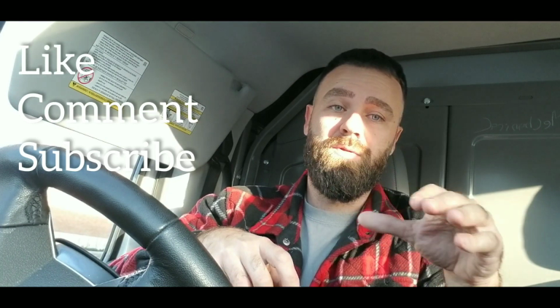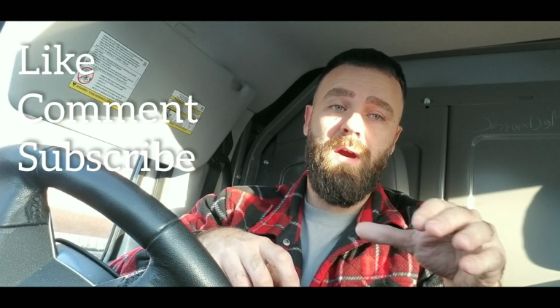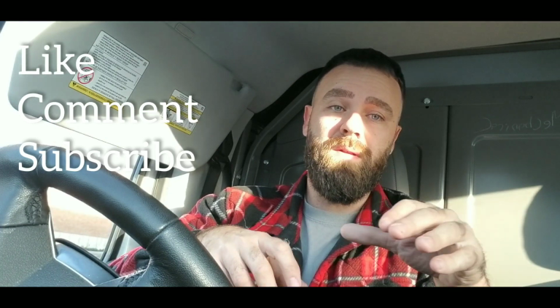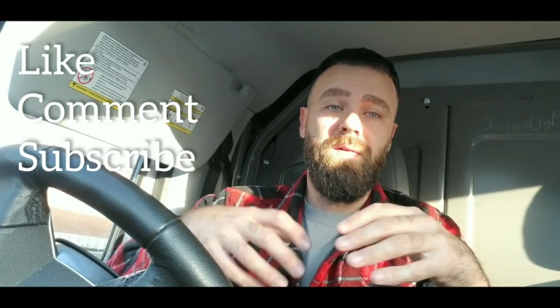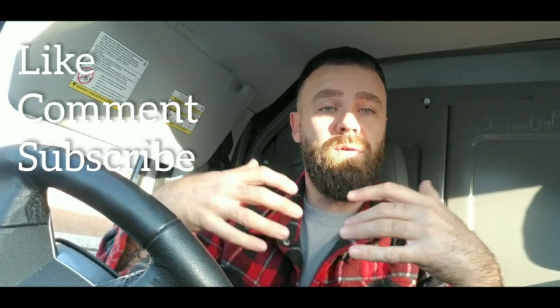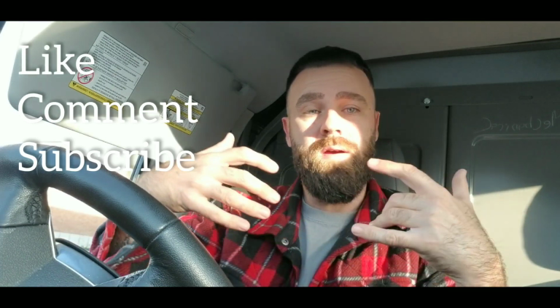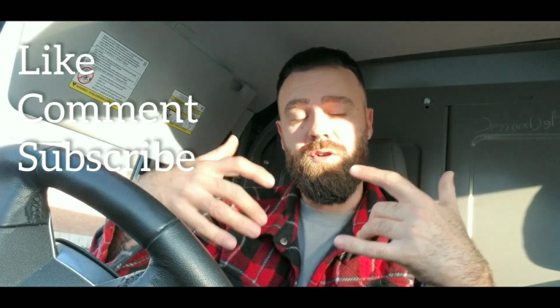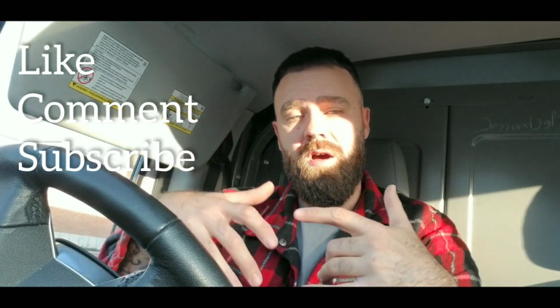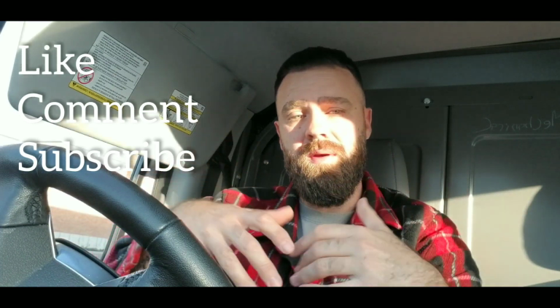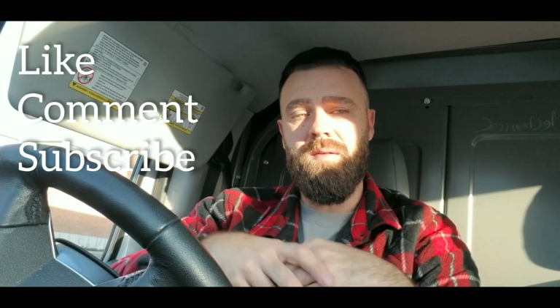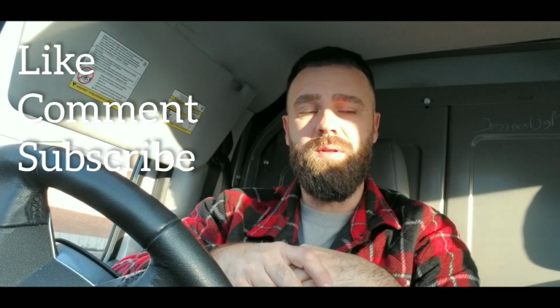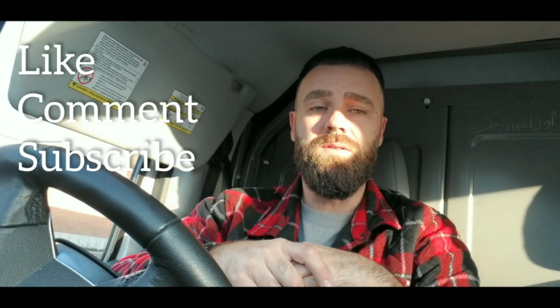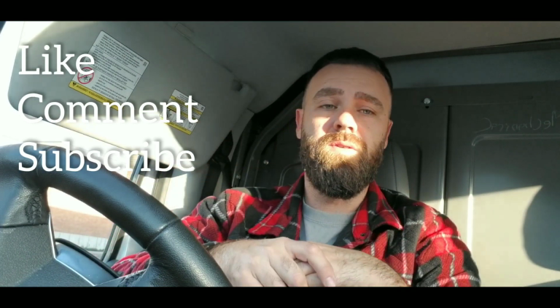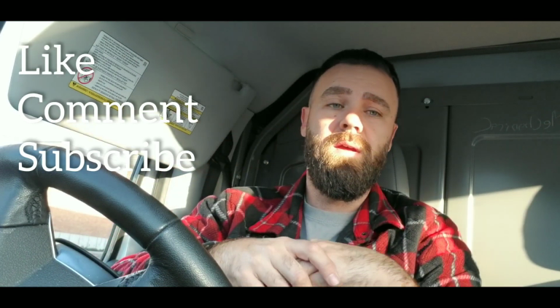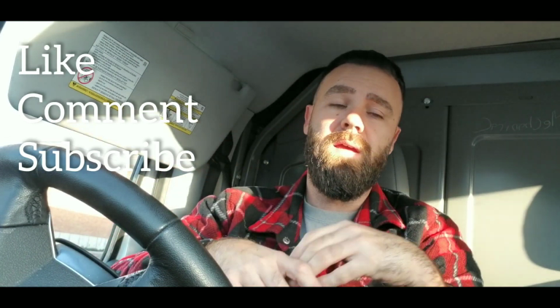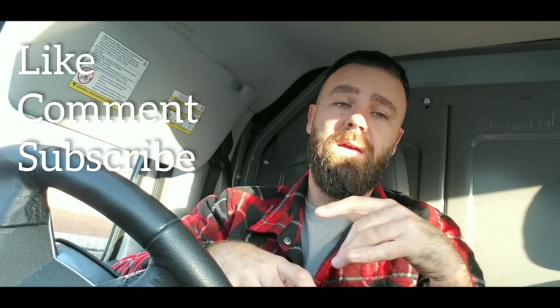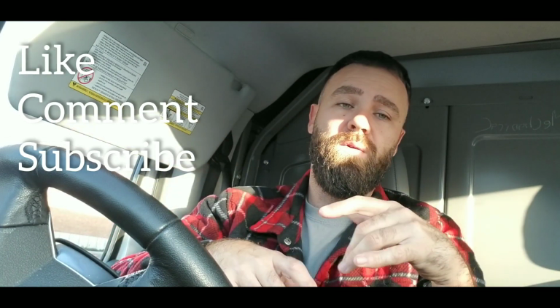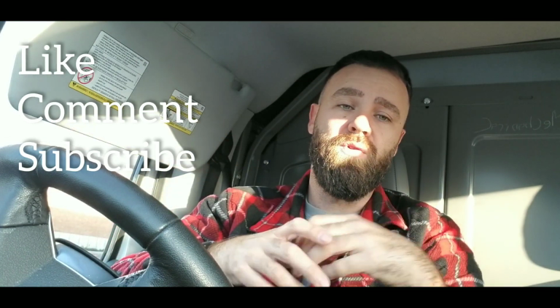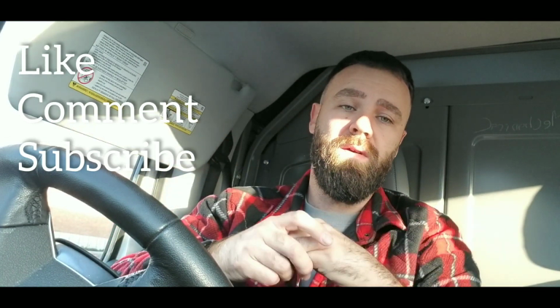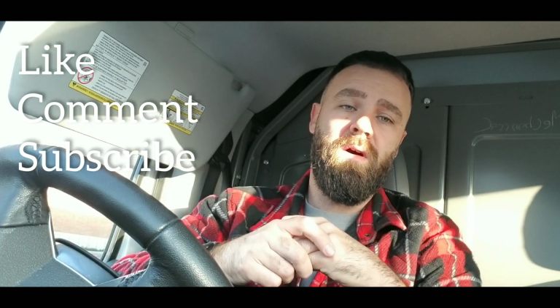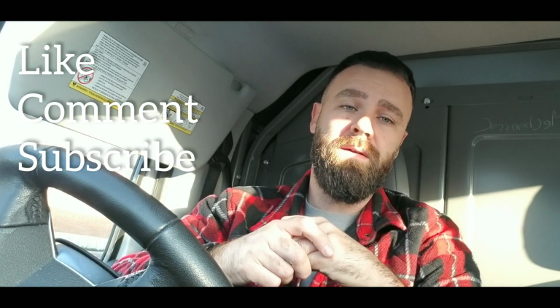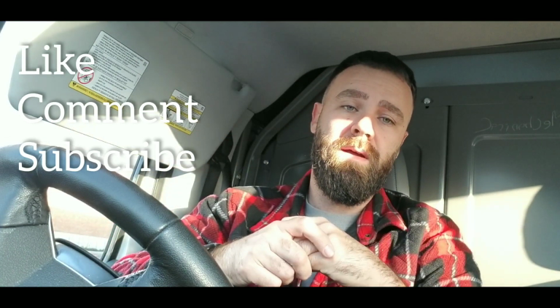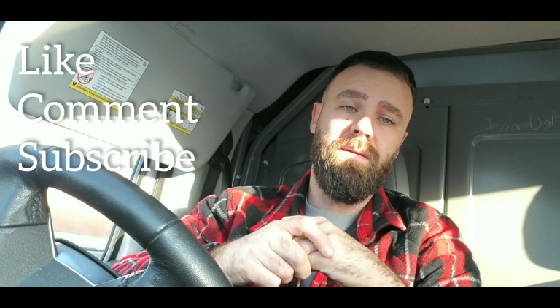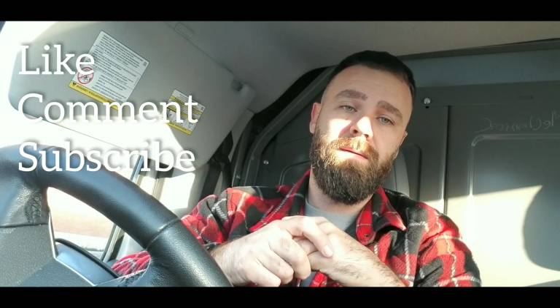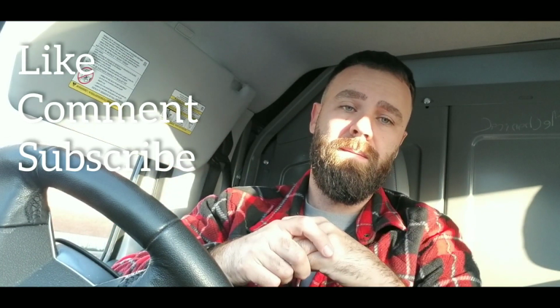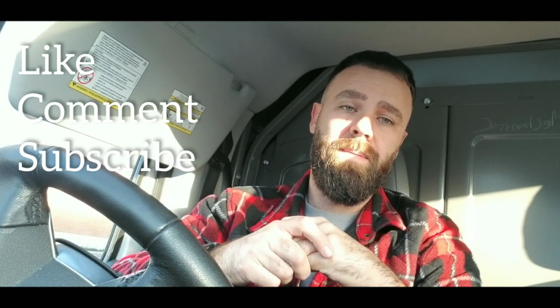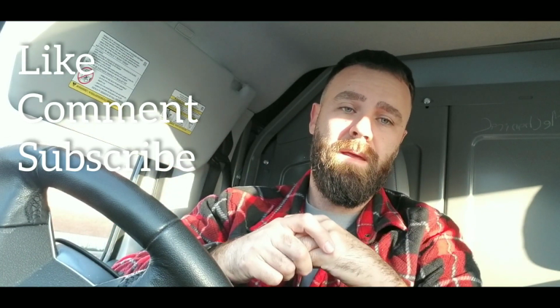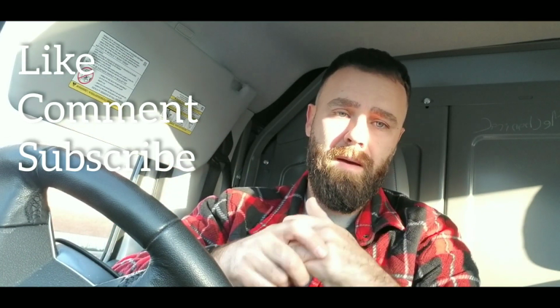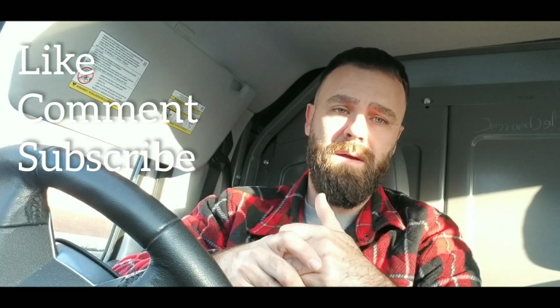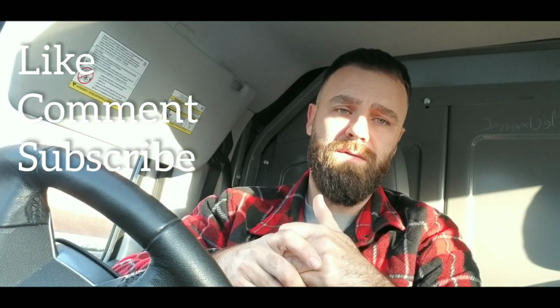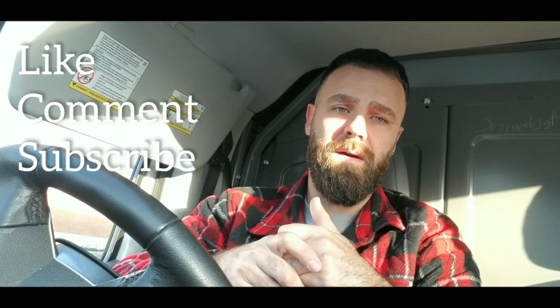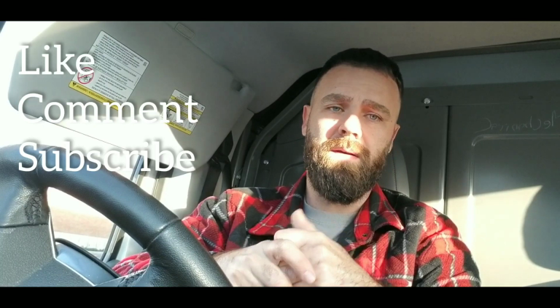Subscribe to the video, guys. Comment please, if you enjoy the content. Happy HVACing.